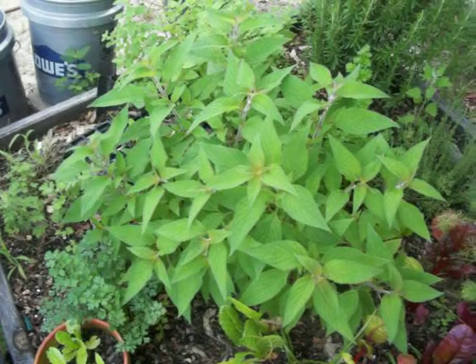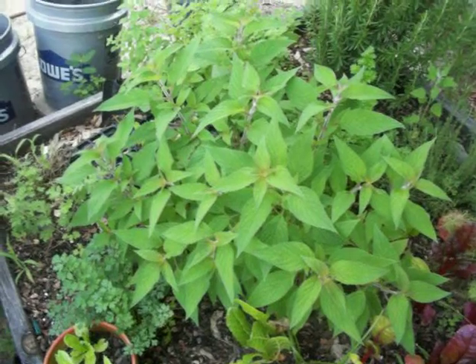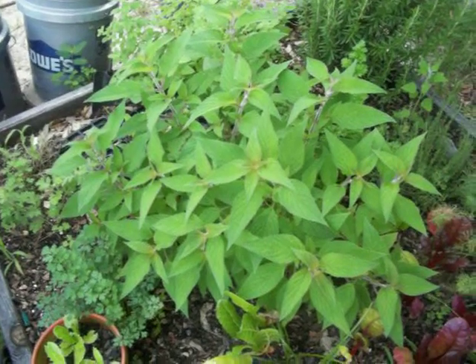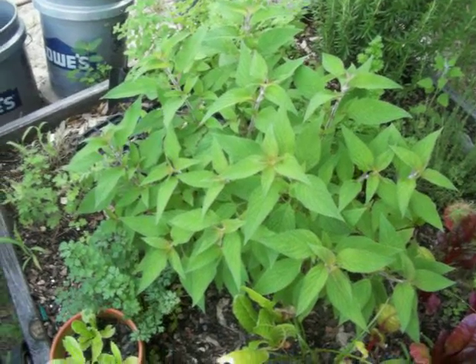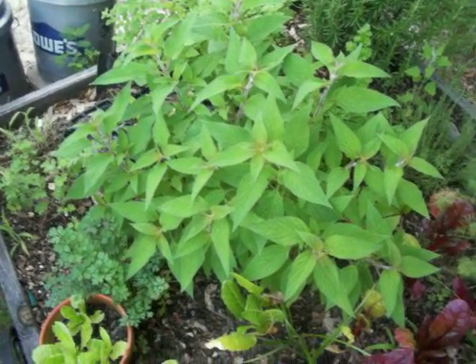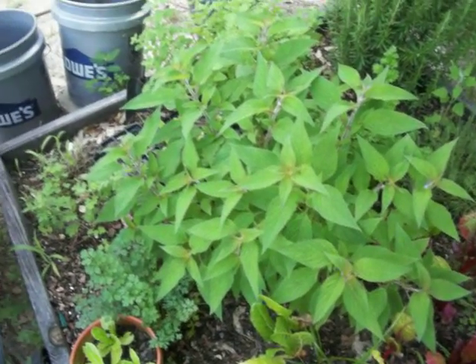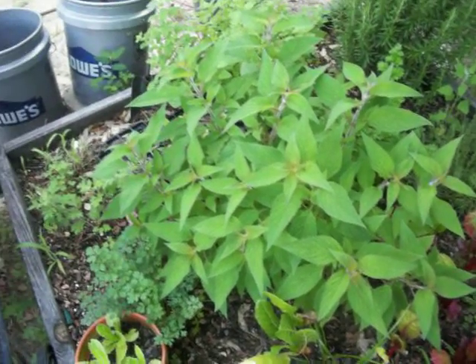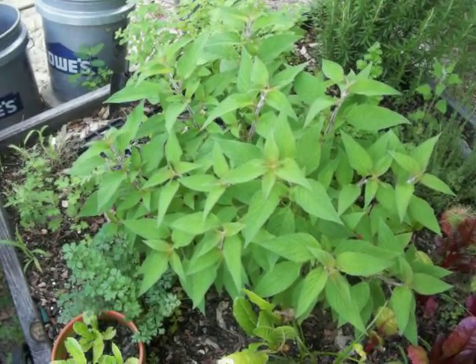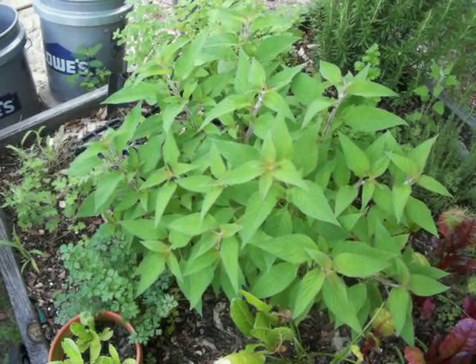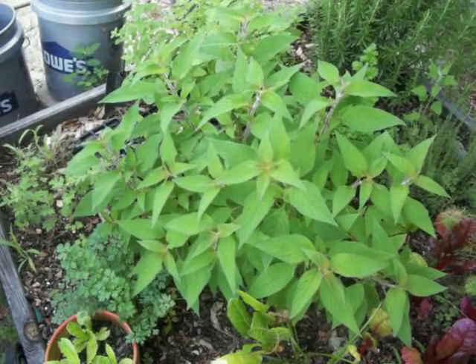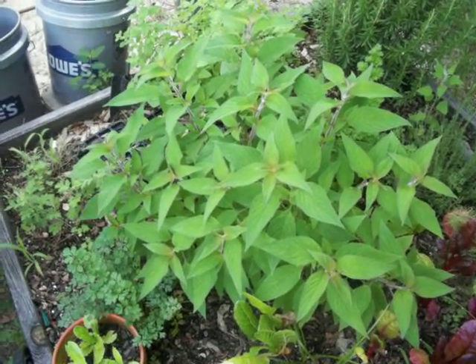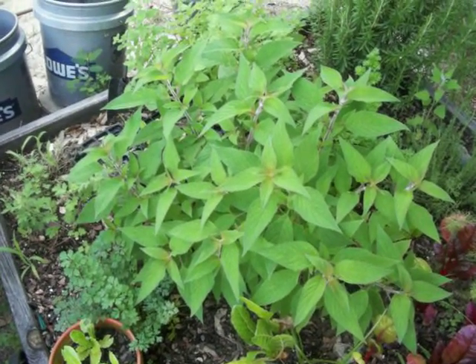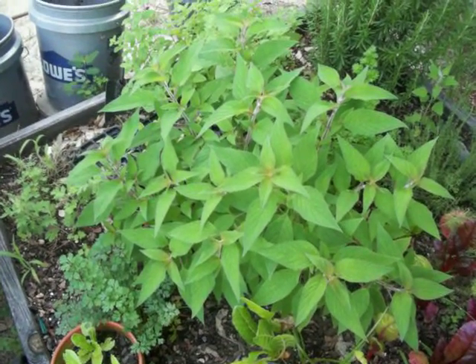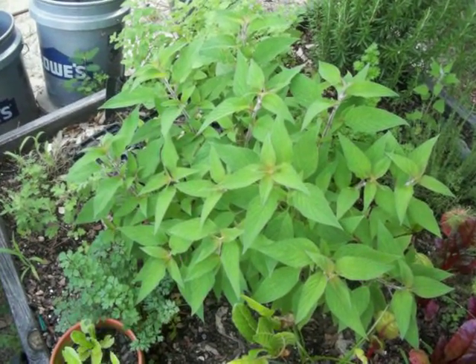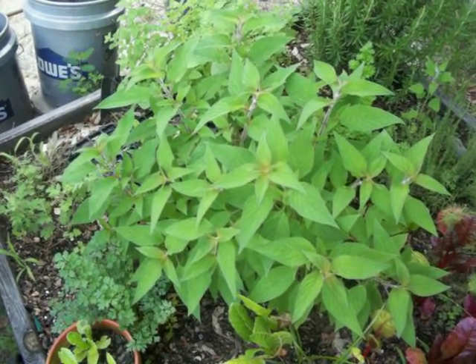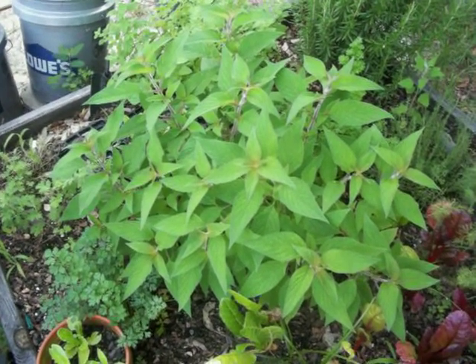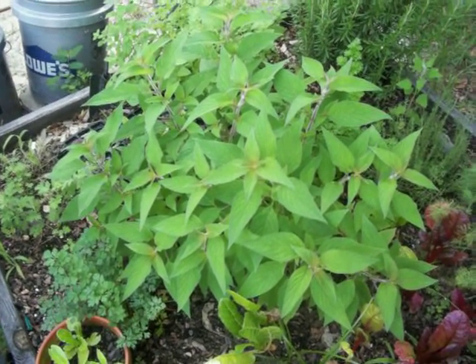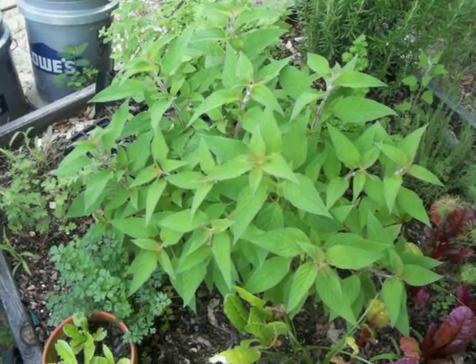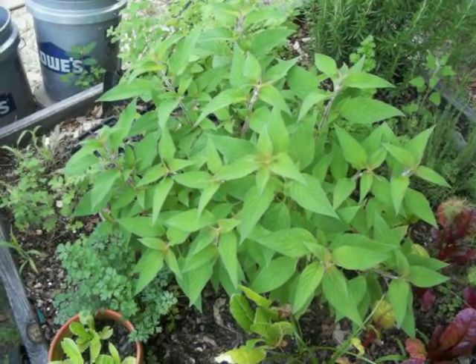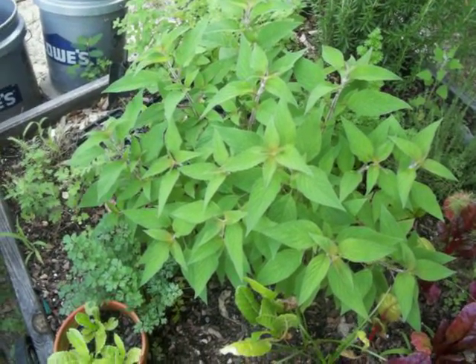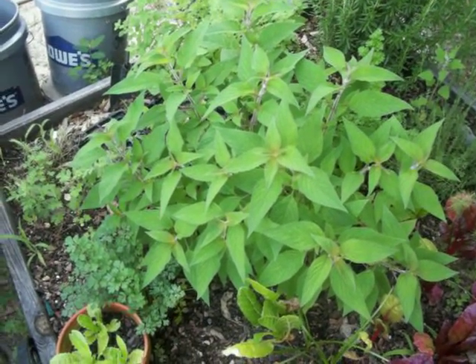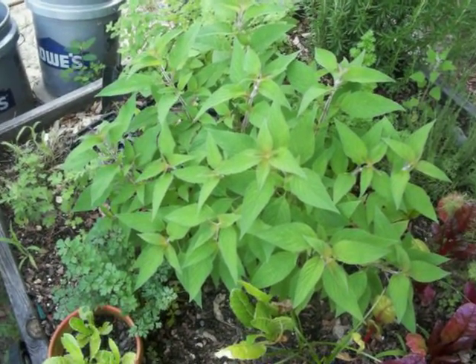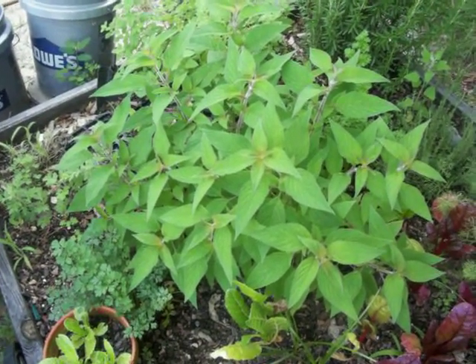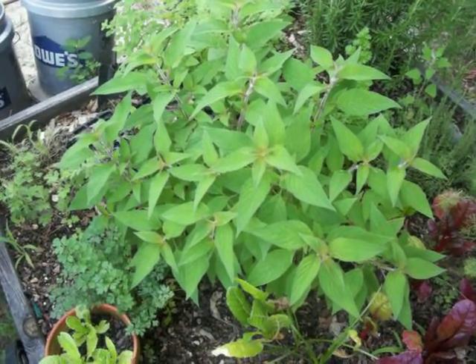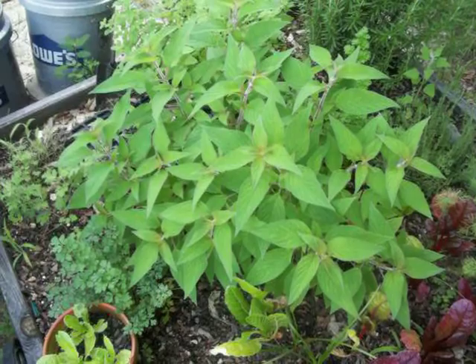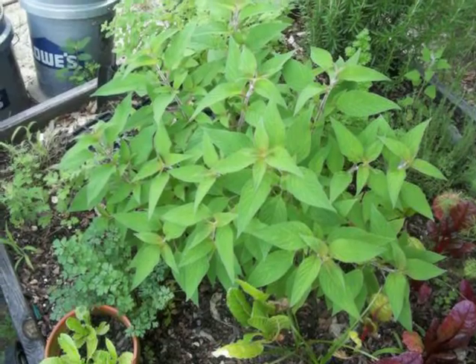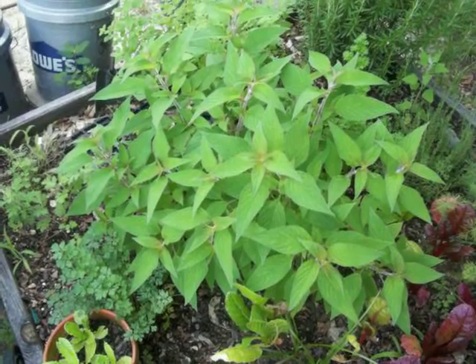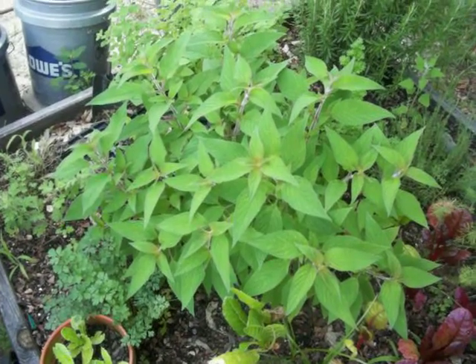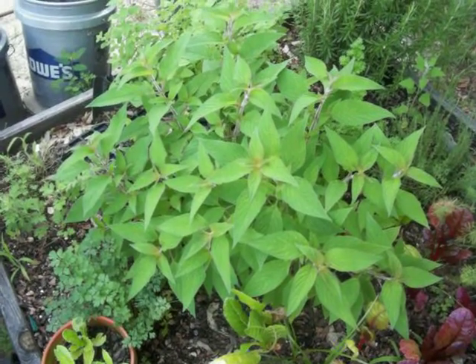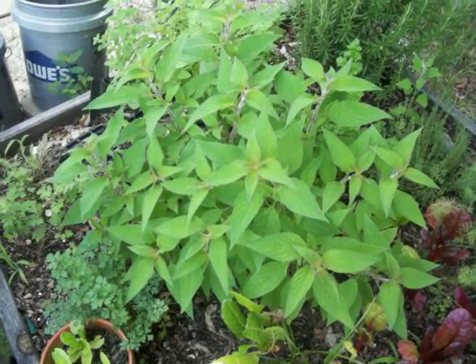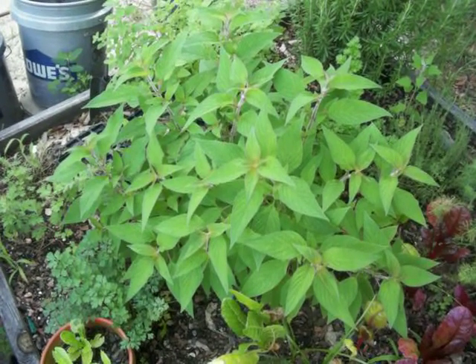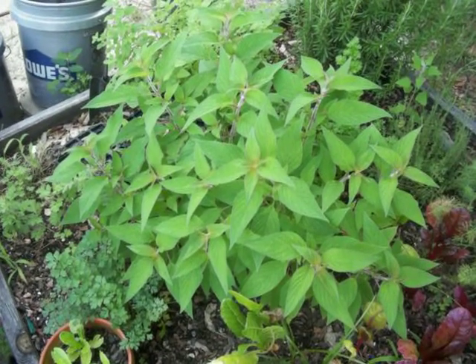So, like with the beans, try to grow something that you can't just readily buy canned and ready for you at the store.